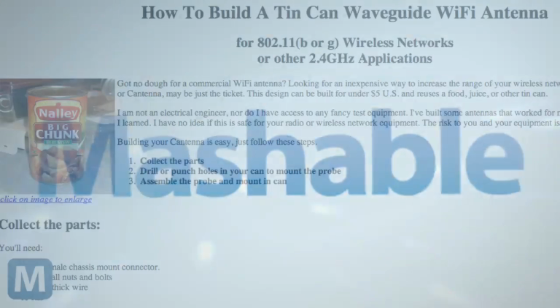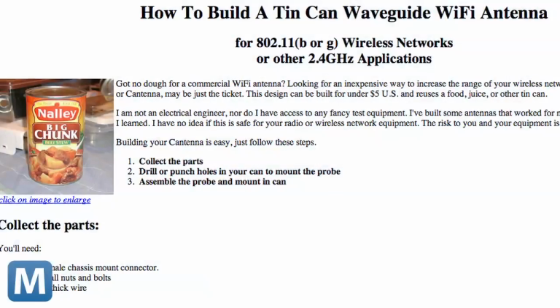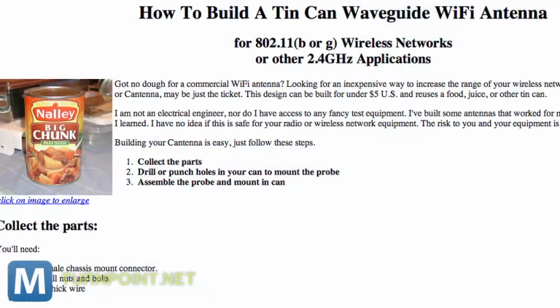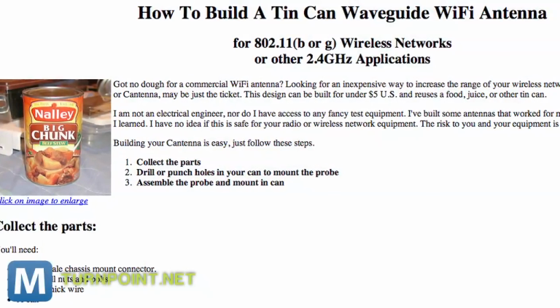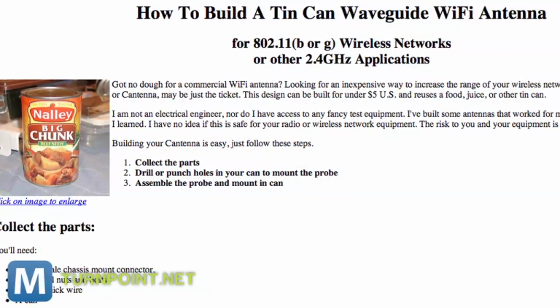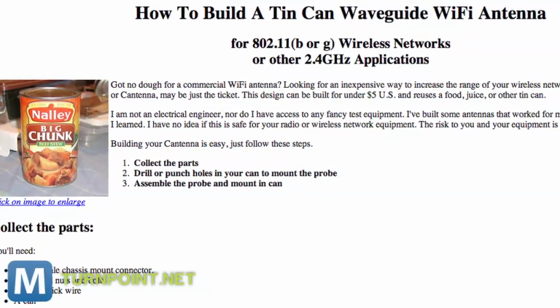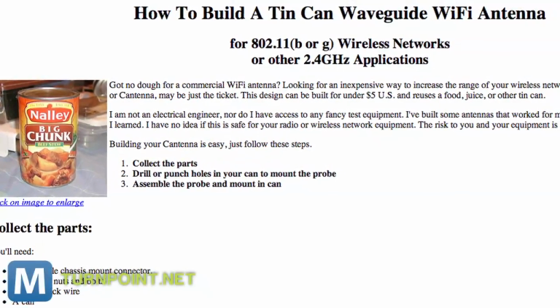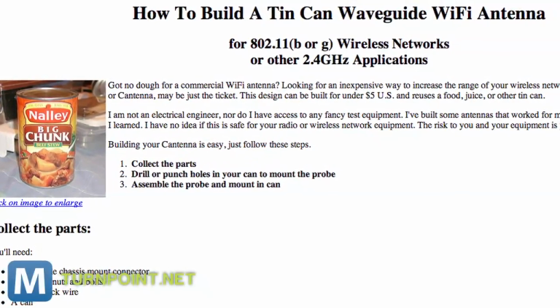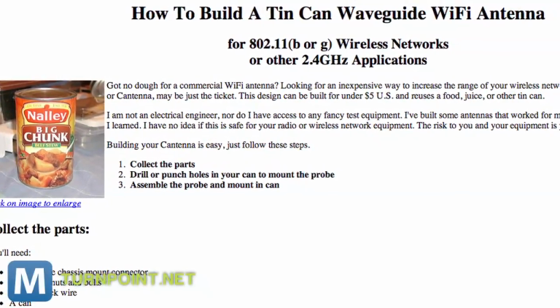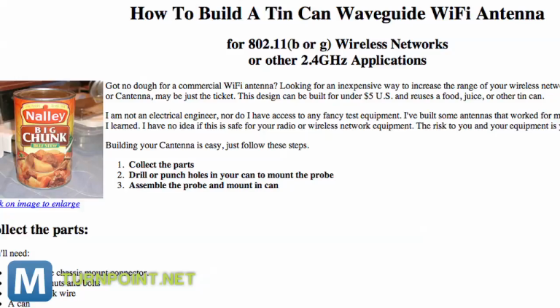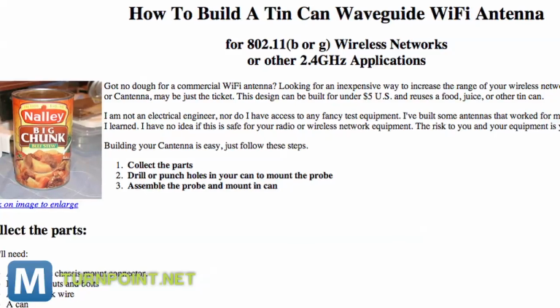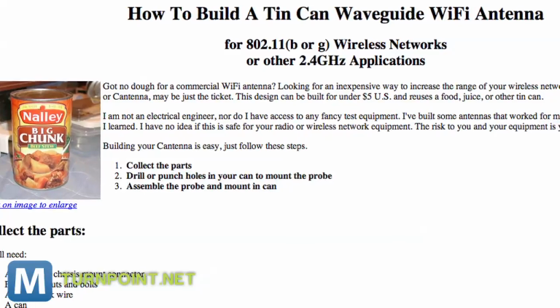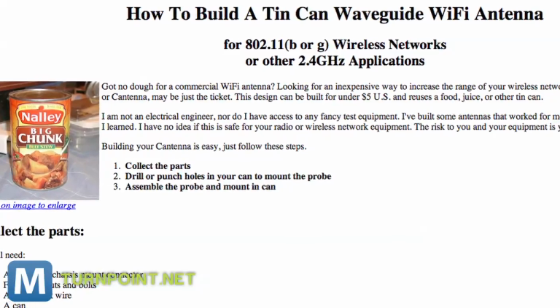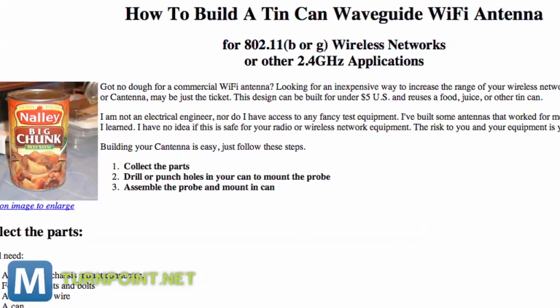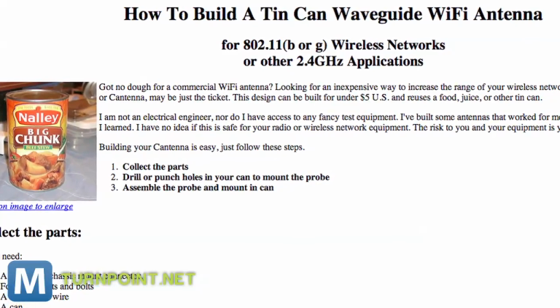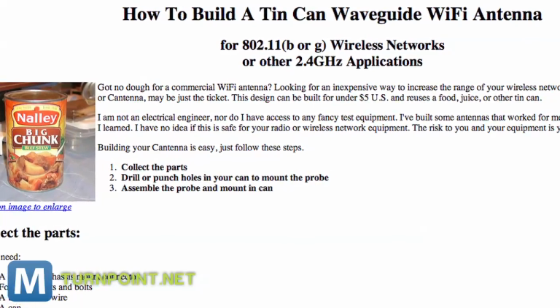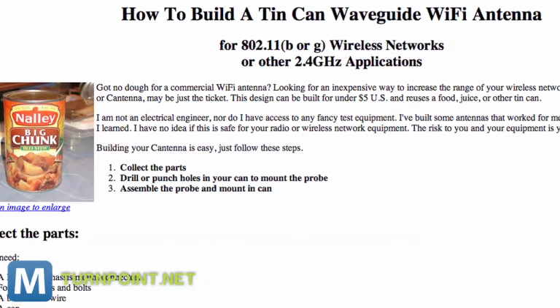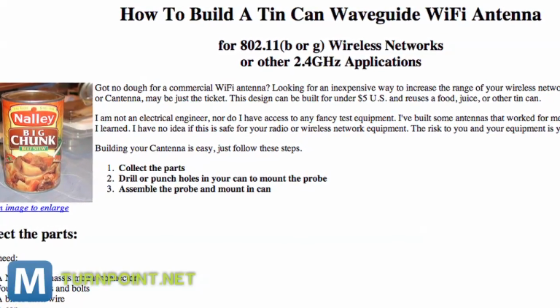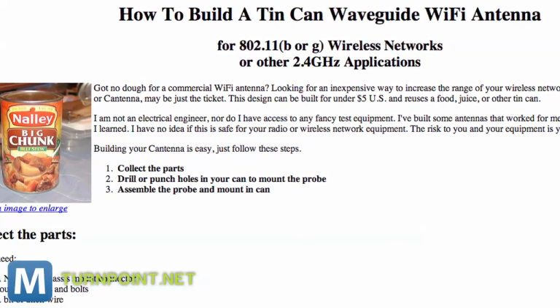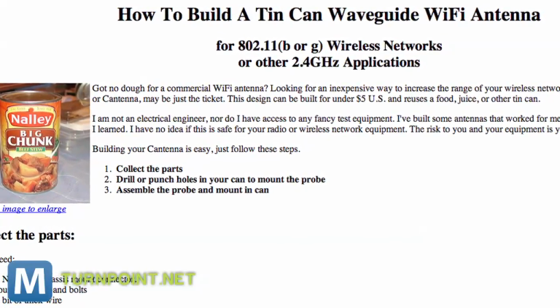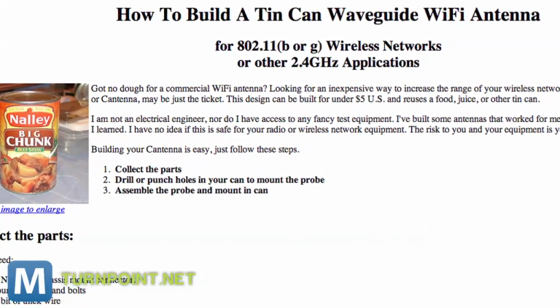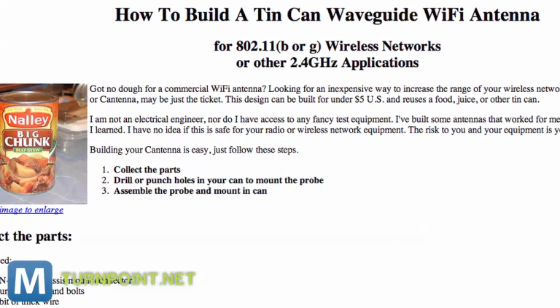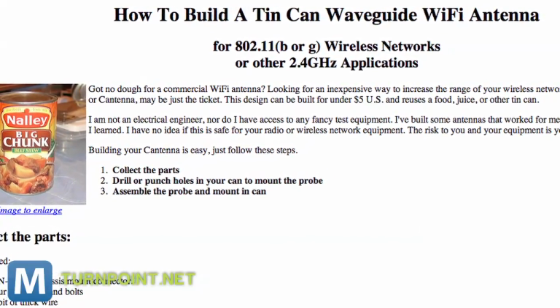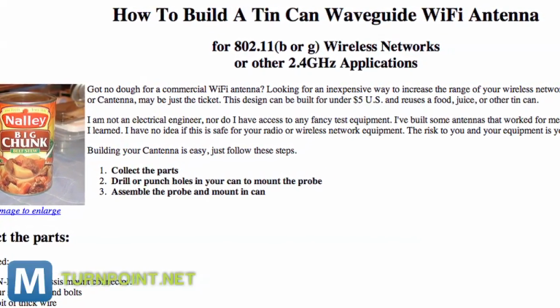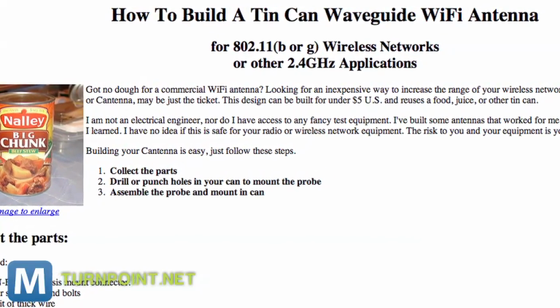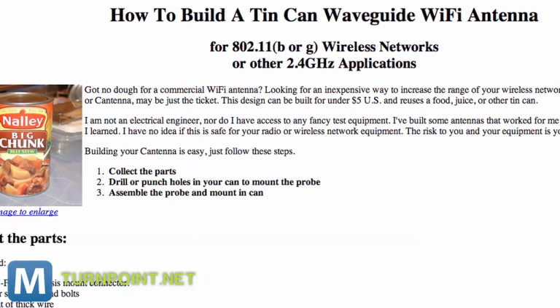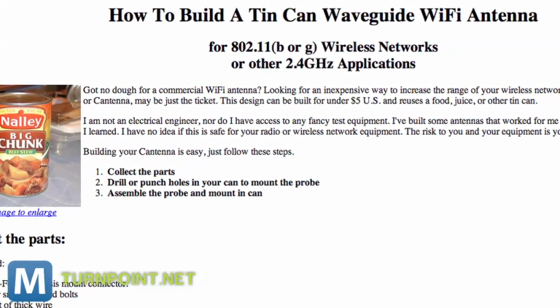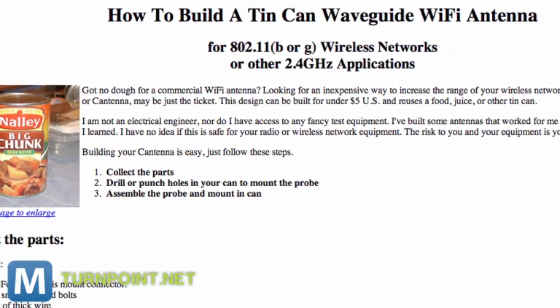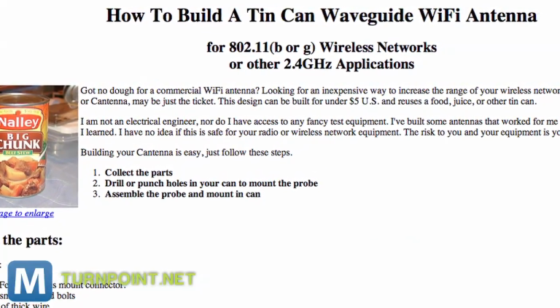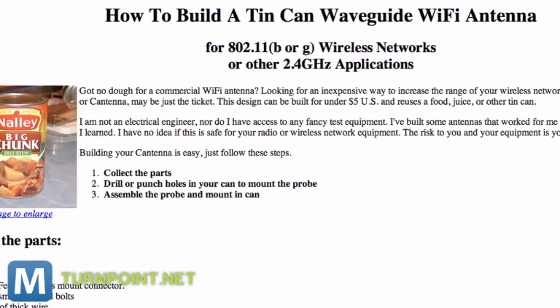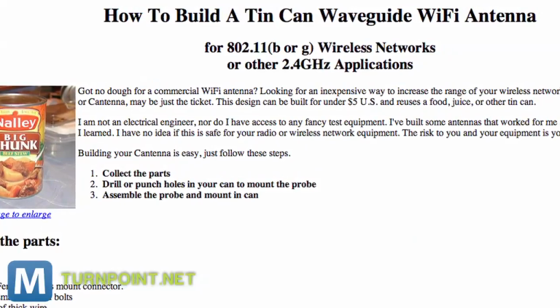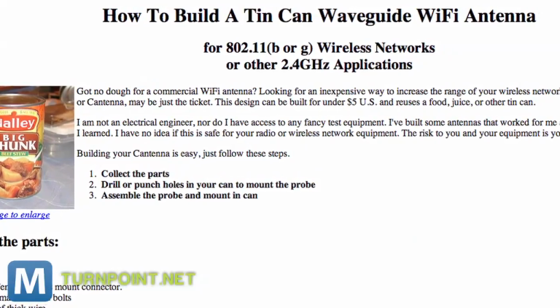Graham Cumming said he got the idea for his cantenna from a page that offers a more detailed step-by-step guide, including a calculator to figure out where to drill the holes.